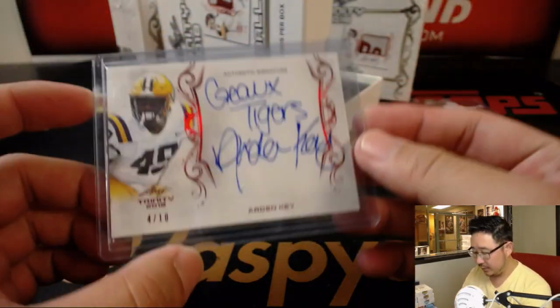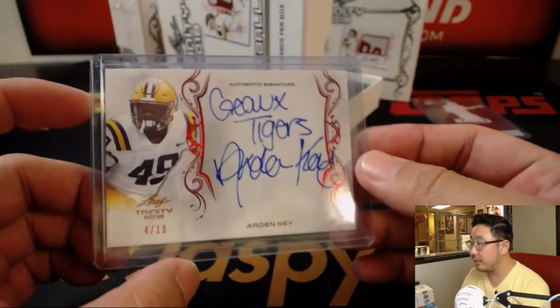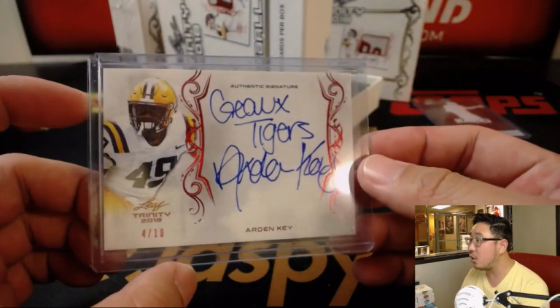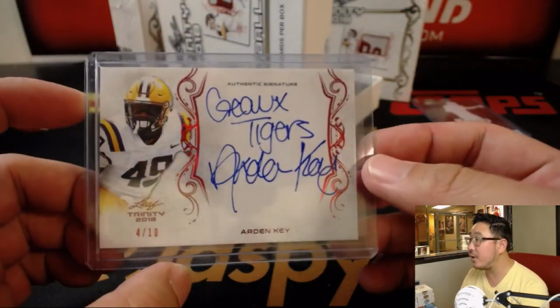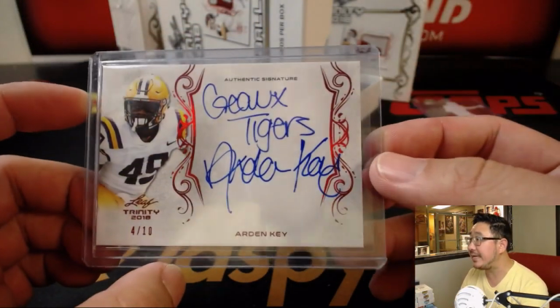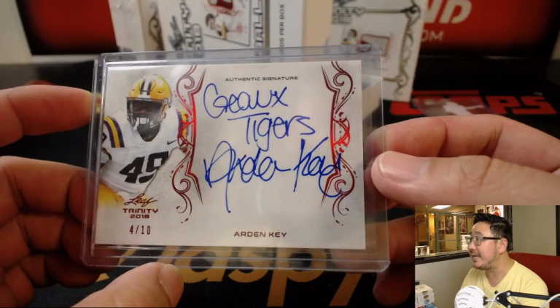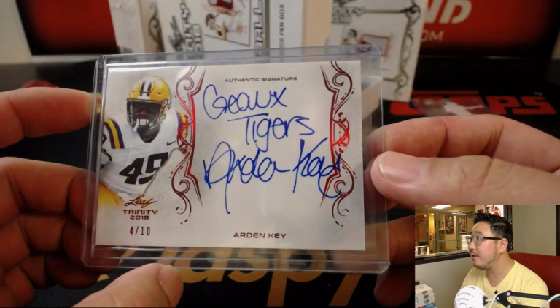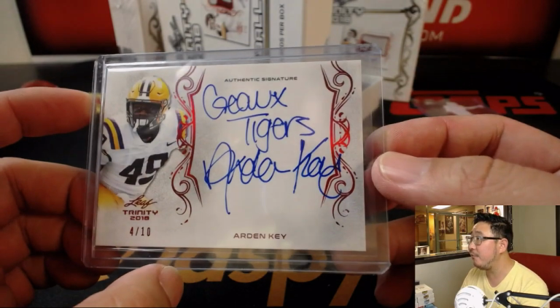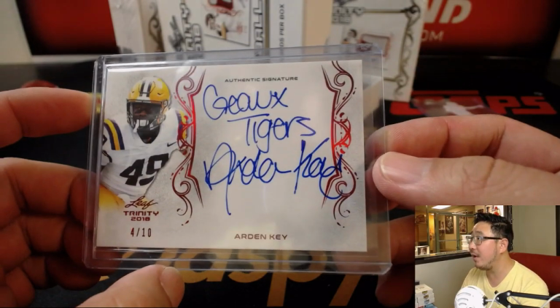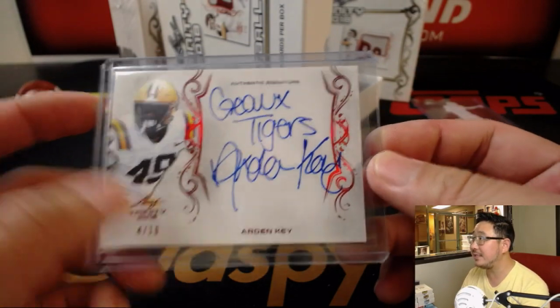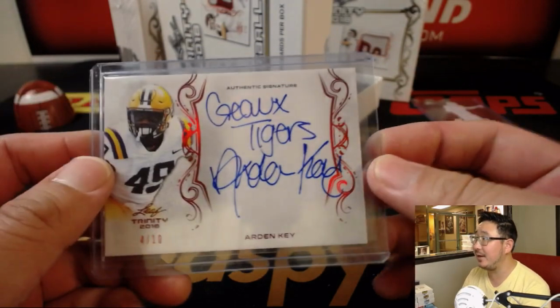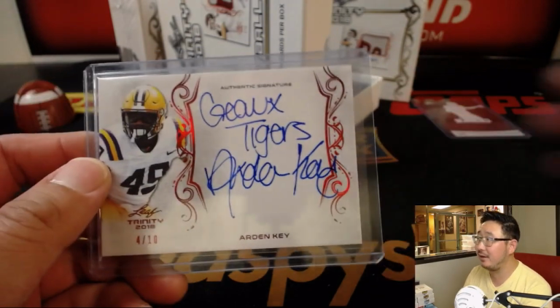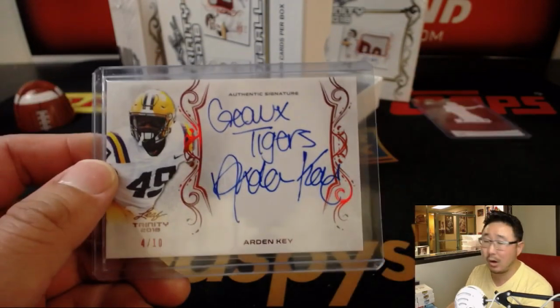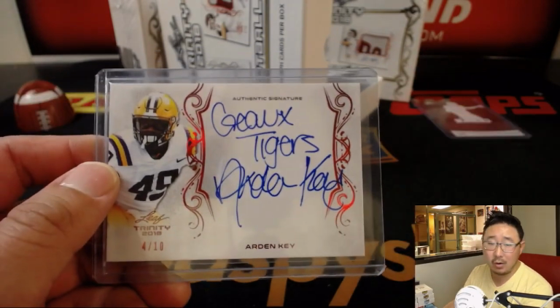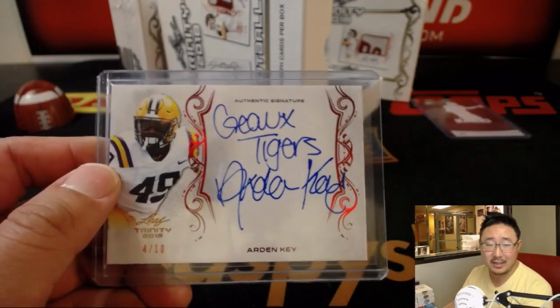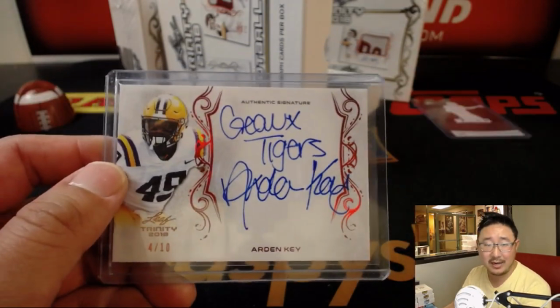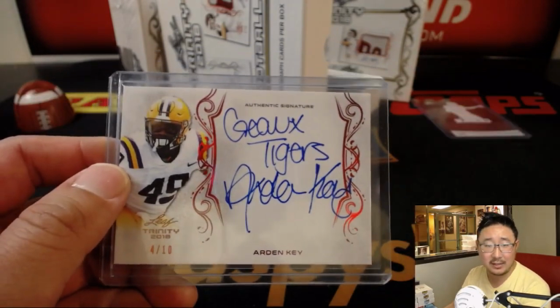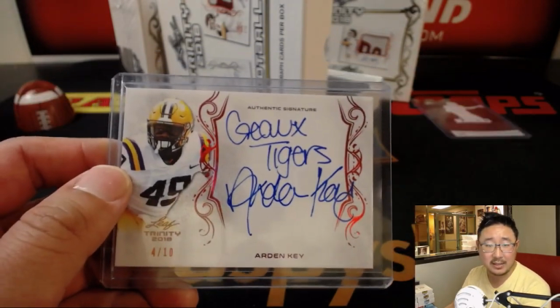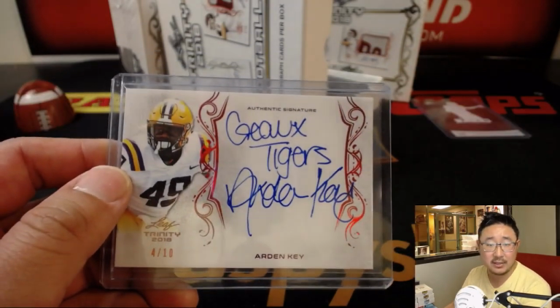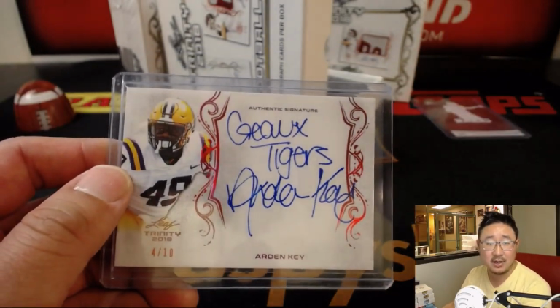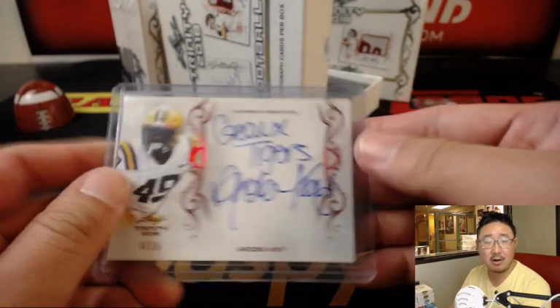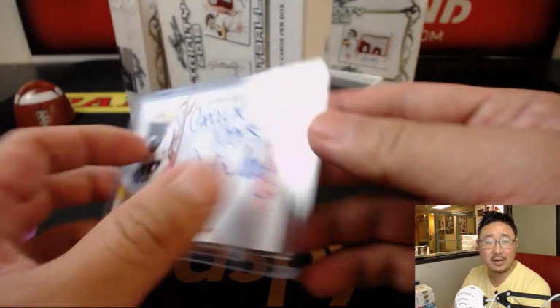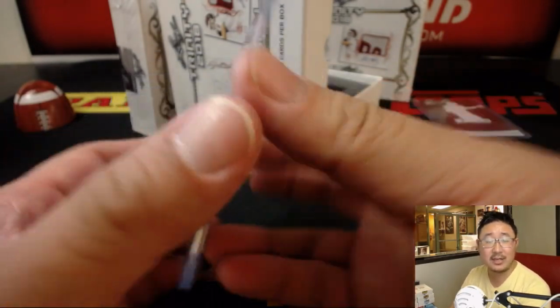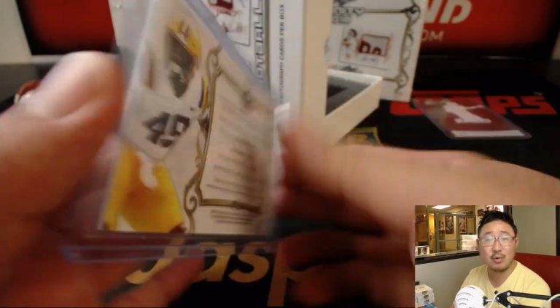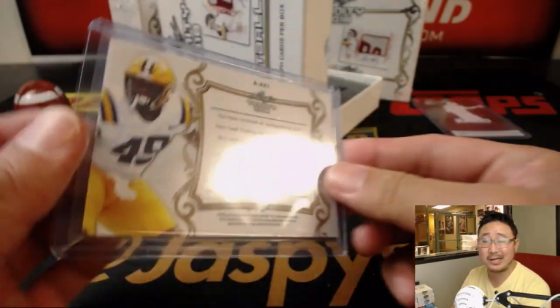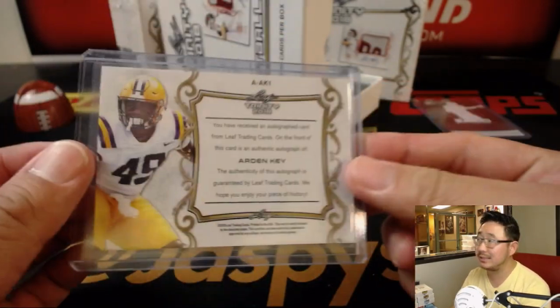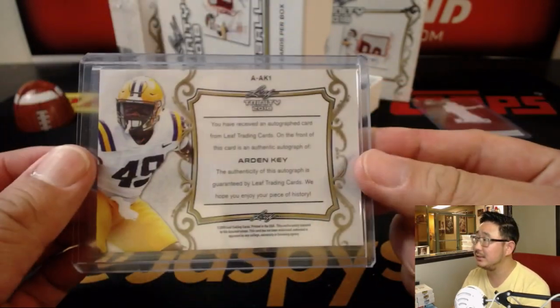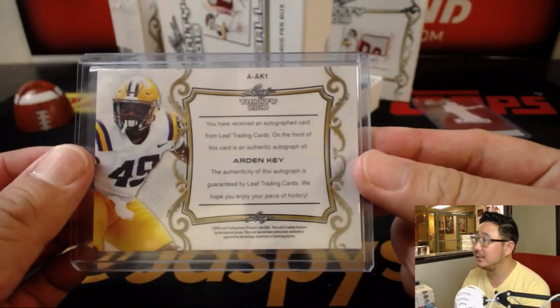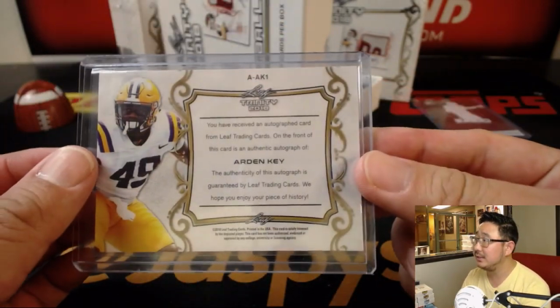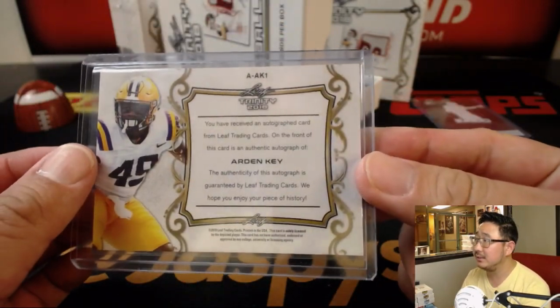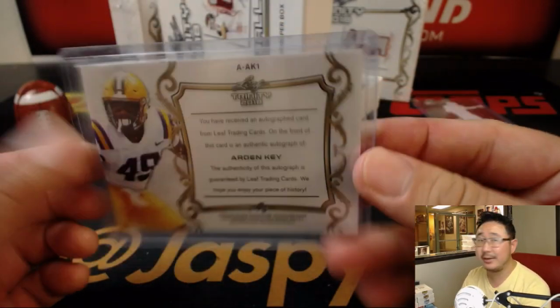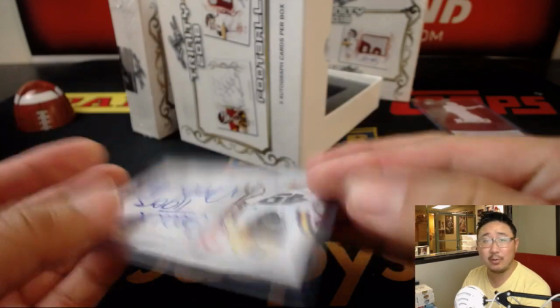There's Arden Key, 4 out of 10. Go Tigers, he says. Arden Key to Rick Hunt. There you go, Rick.